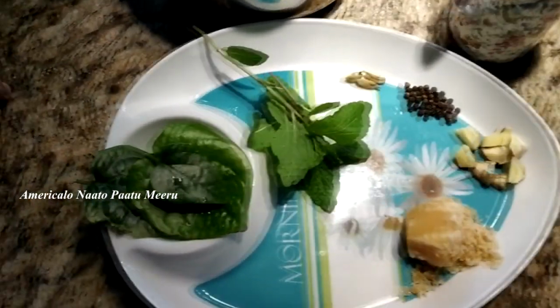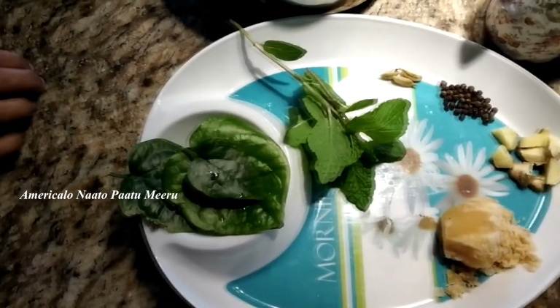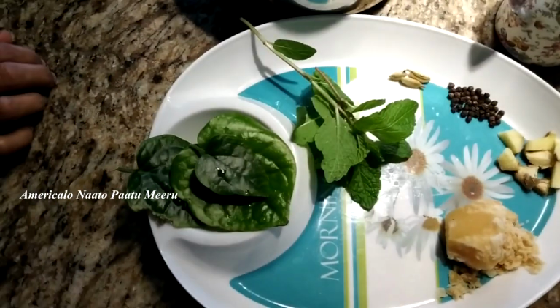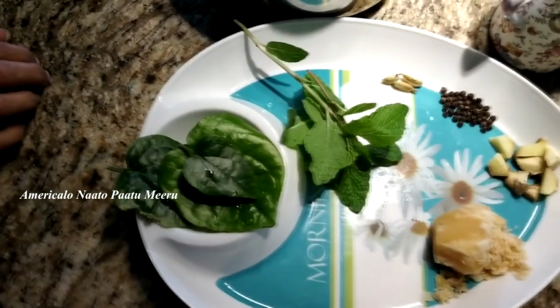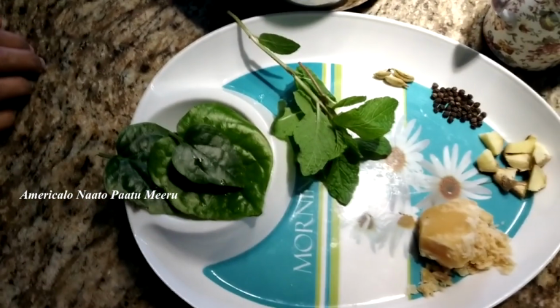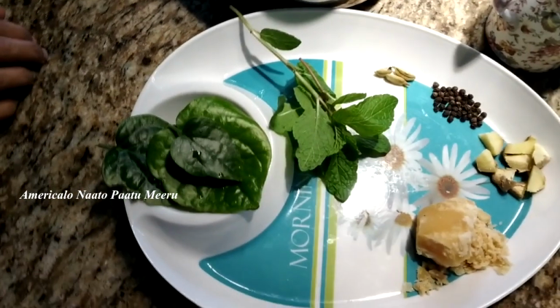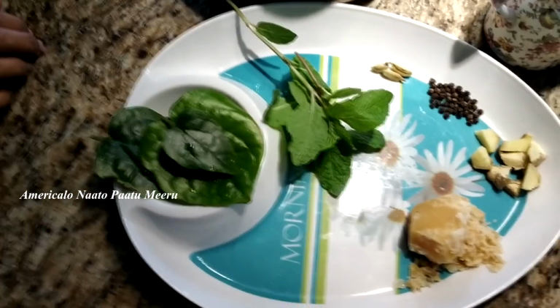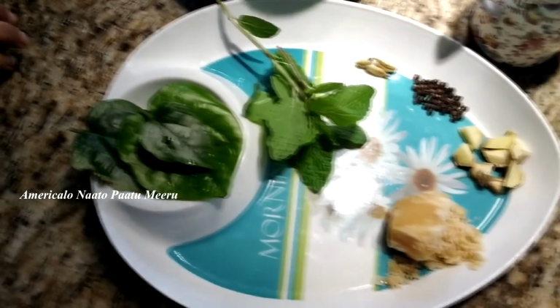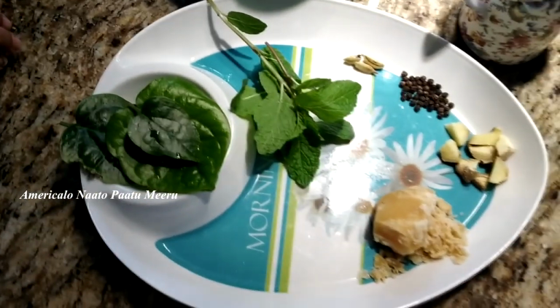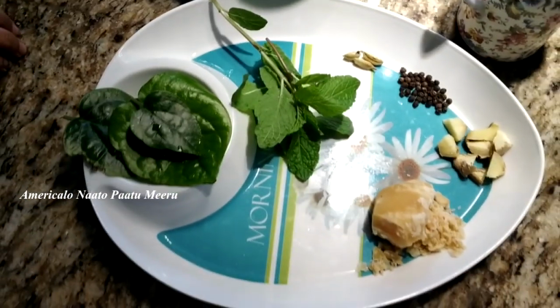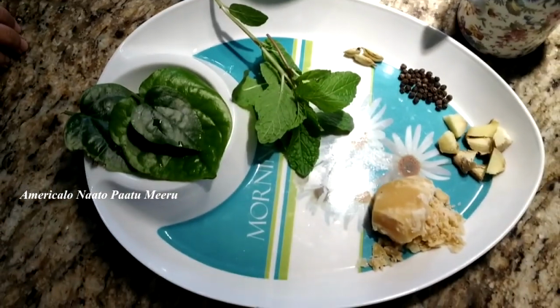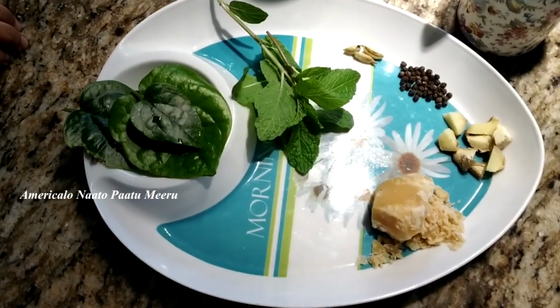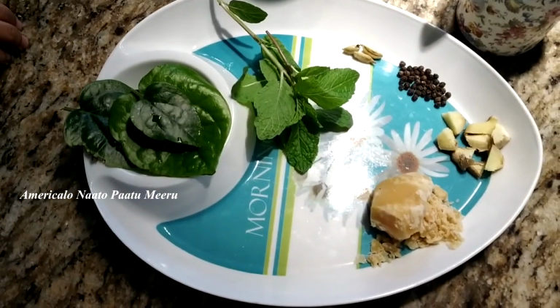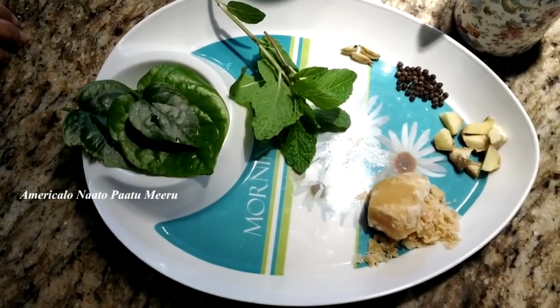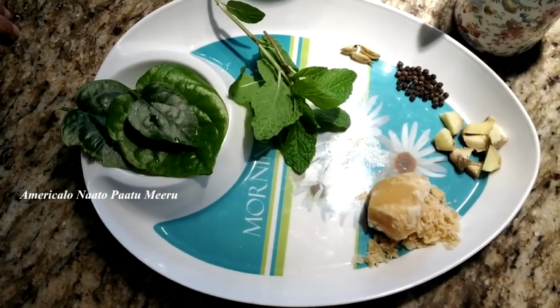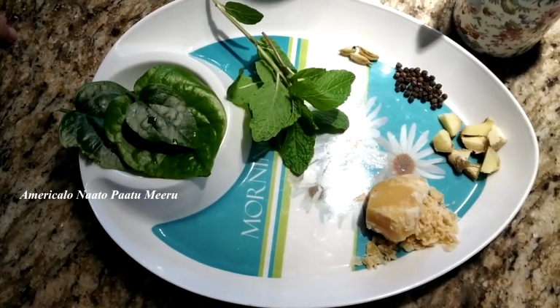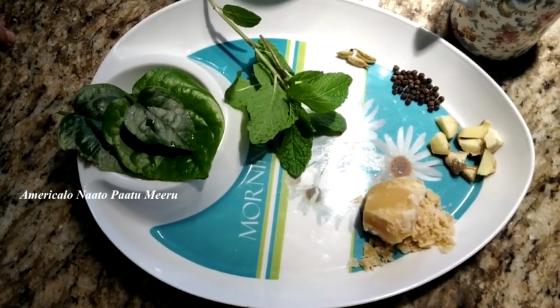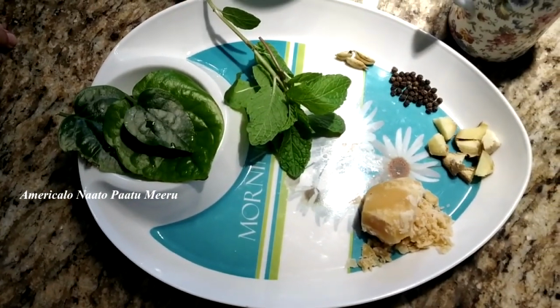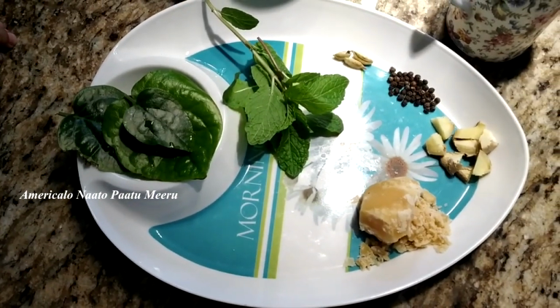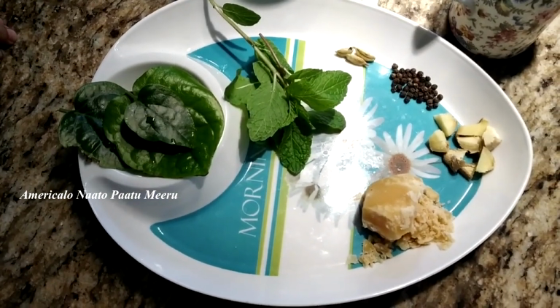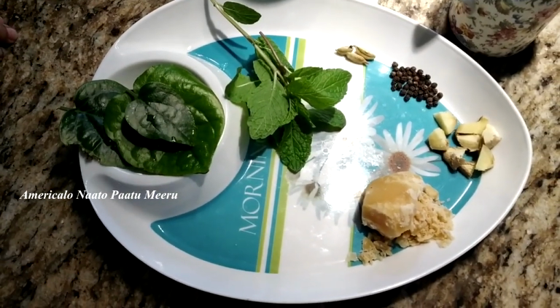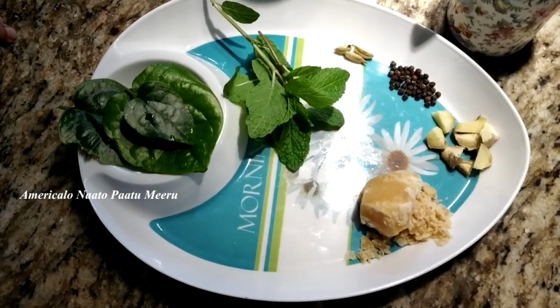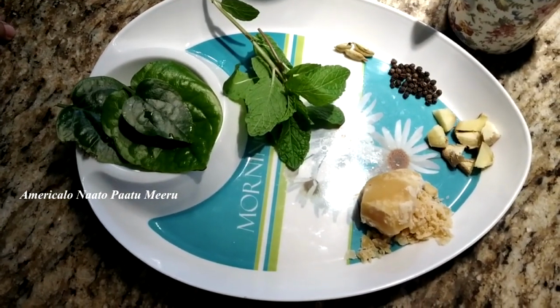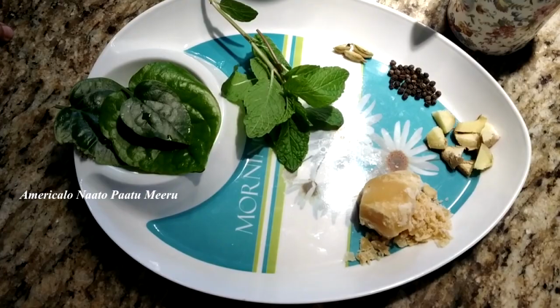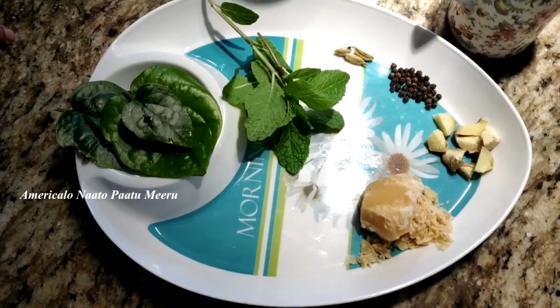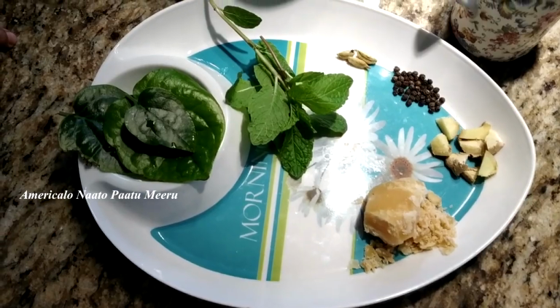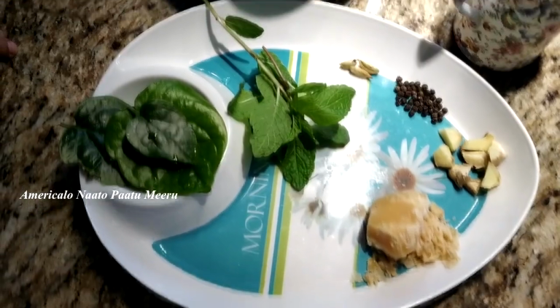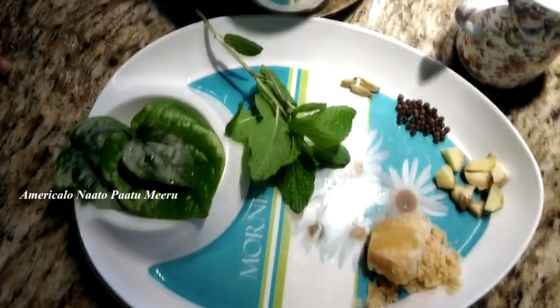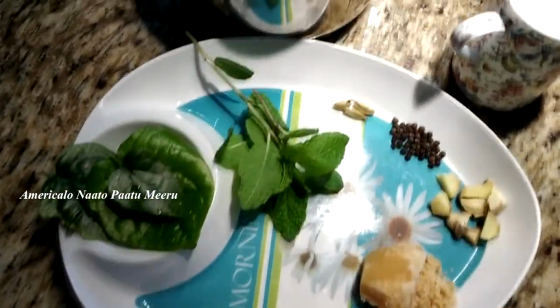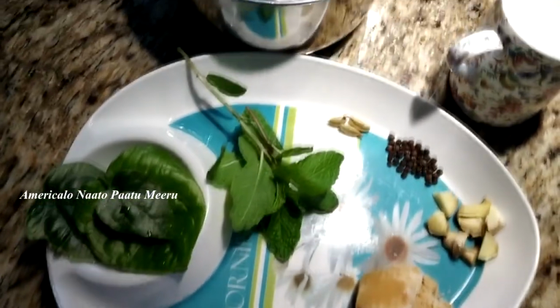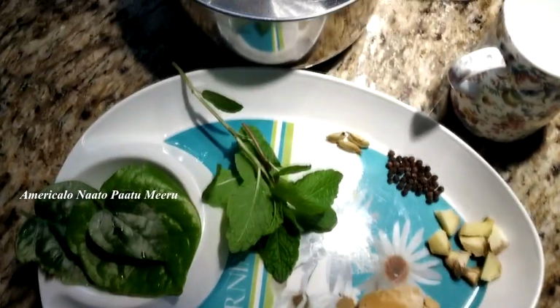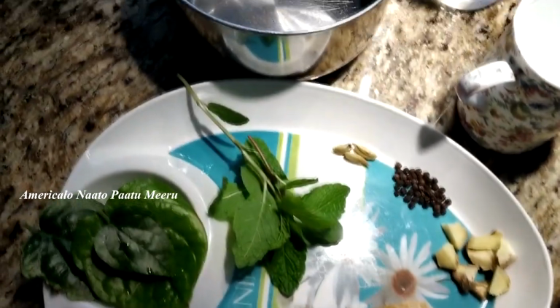Hi everyone! Today, I am going to go to Kashai.